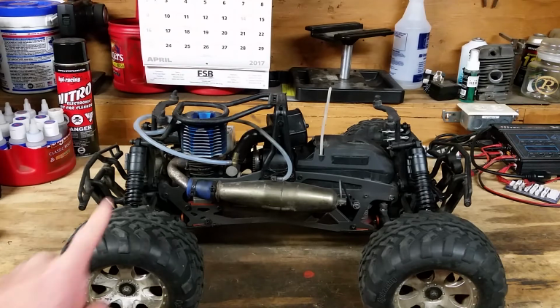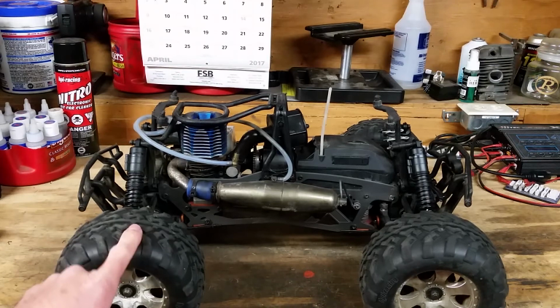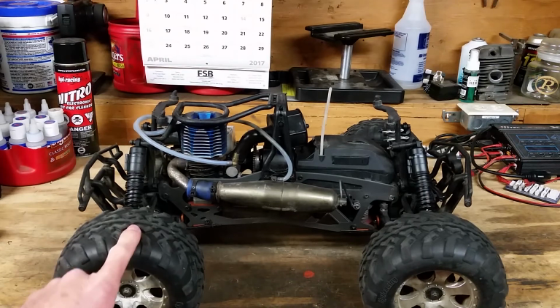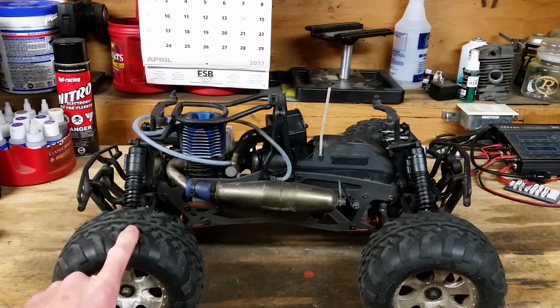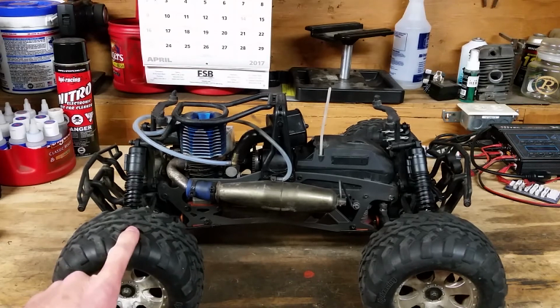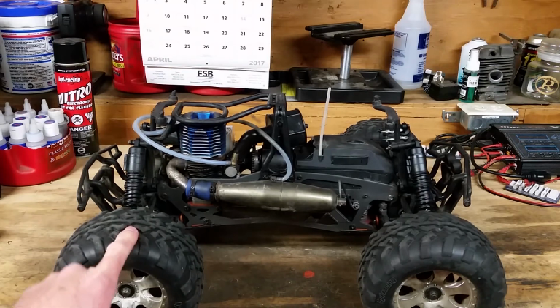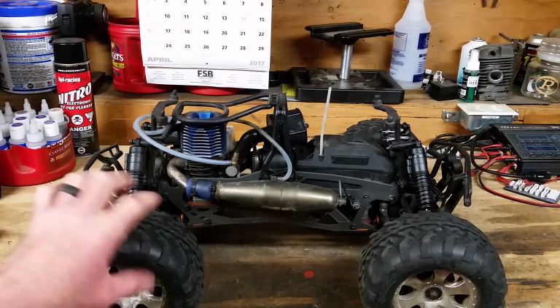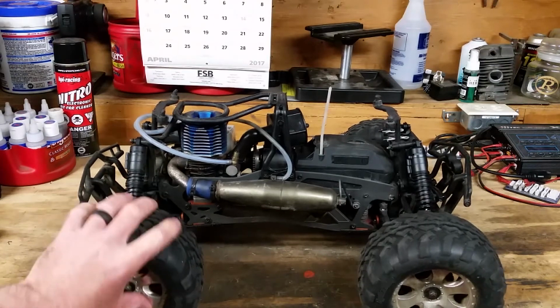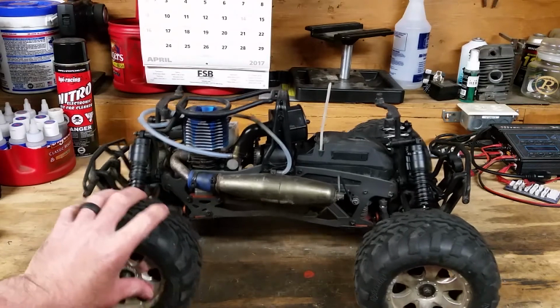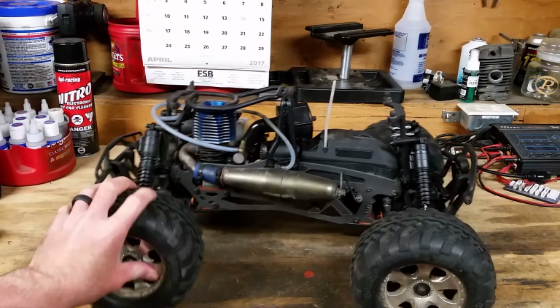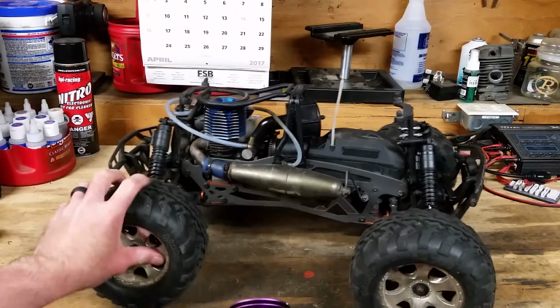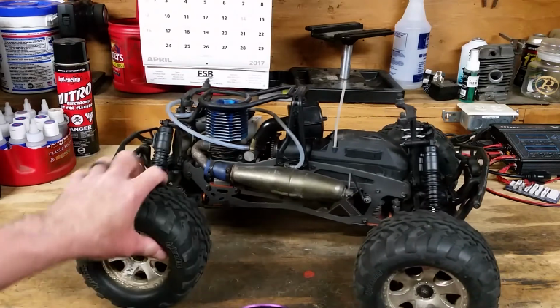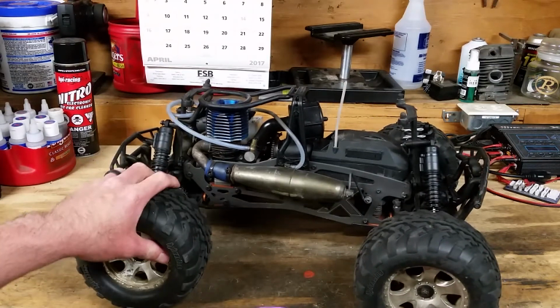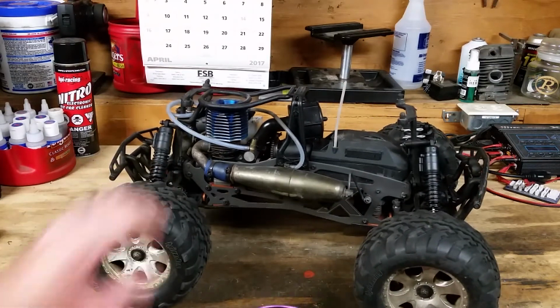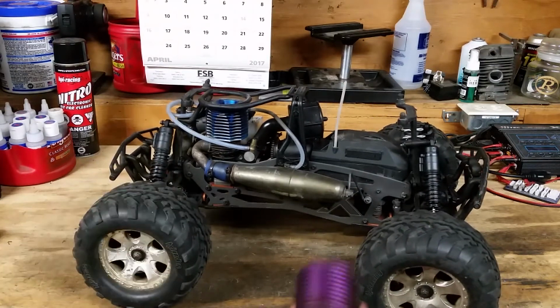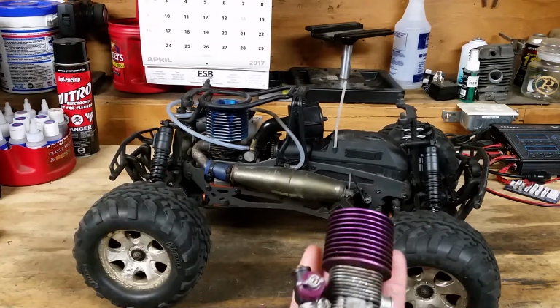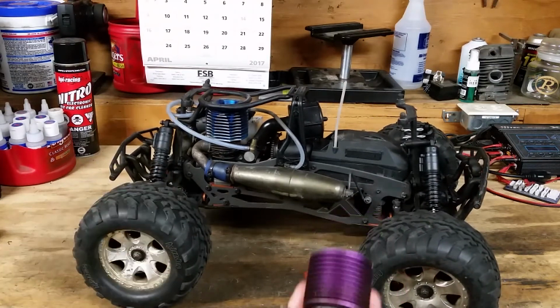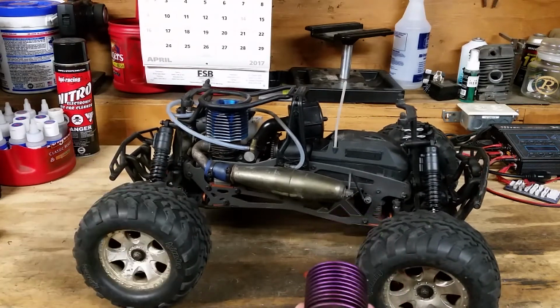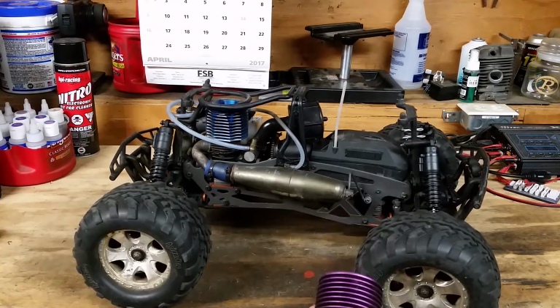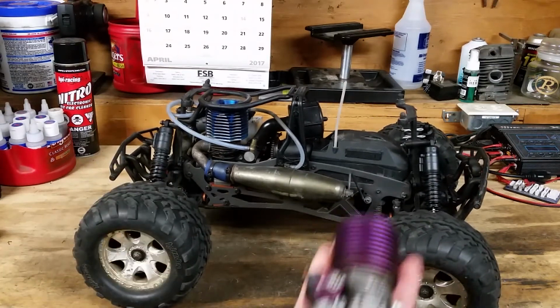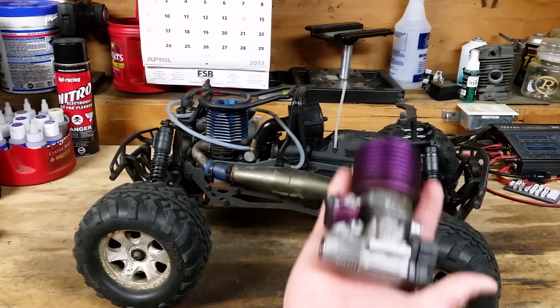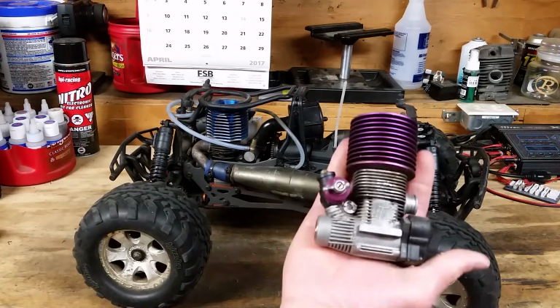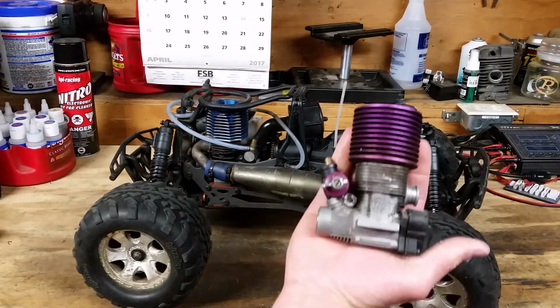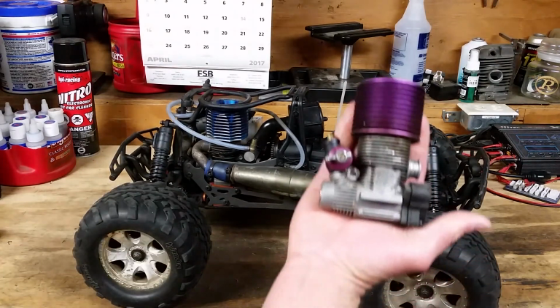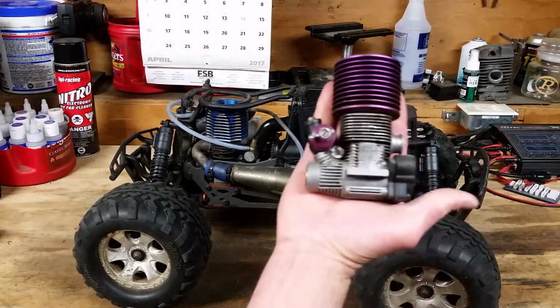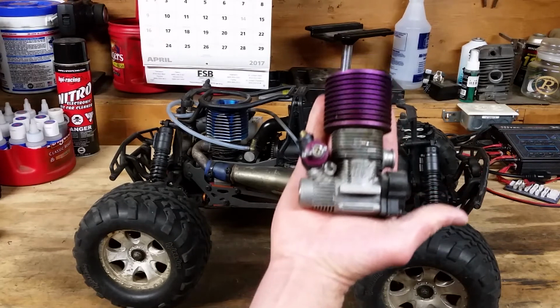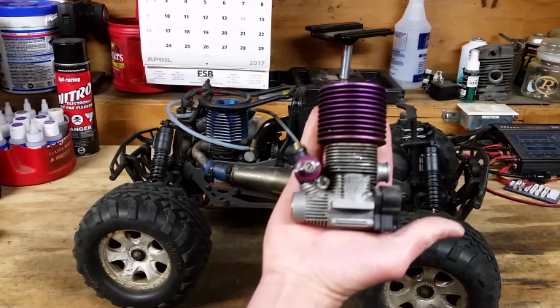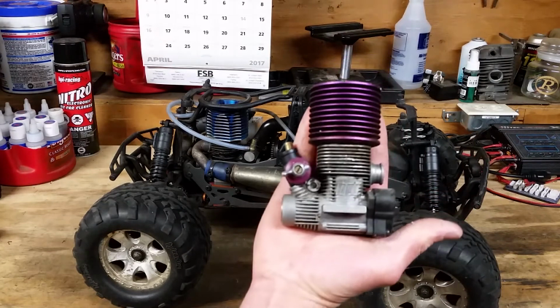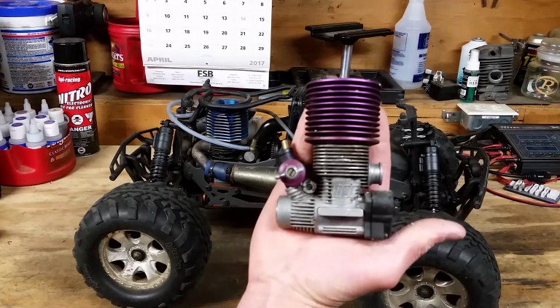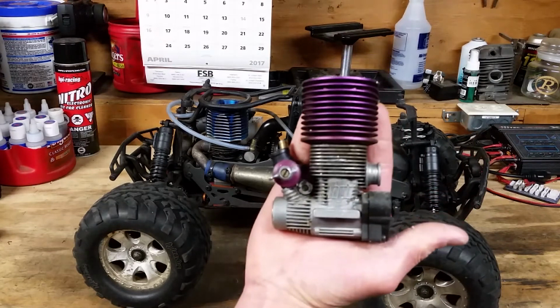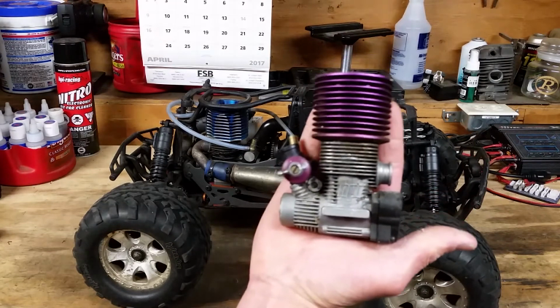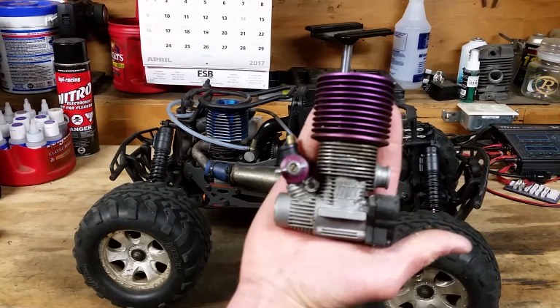I've done some upgrades to this, but it's all, for the most part, Savage HPI stuff — but big block nitro power.